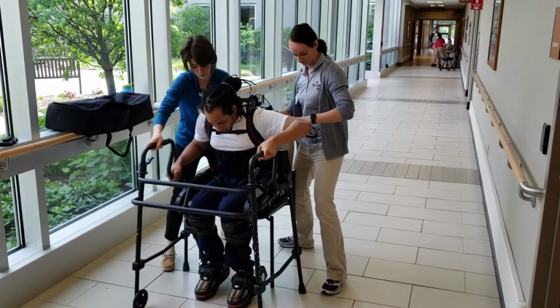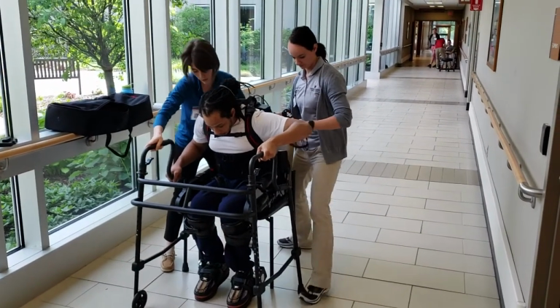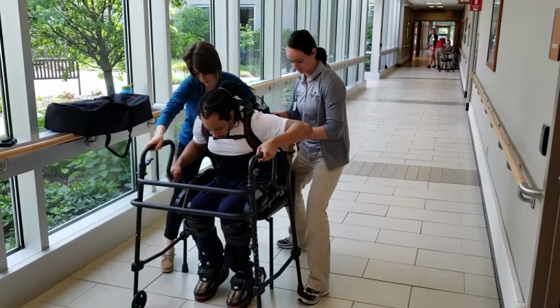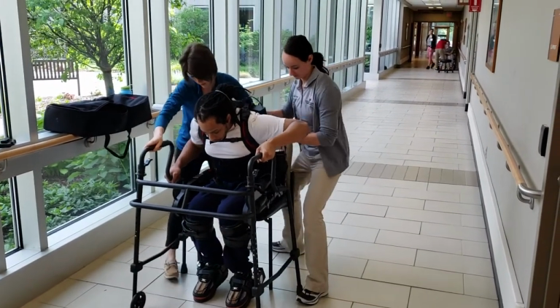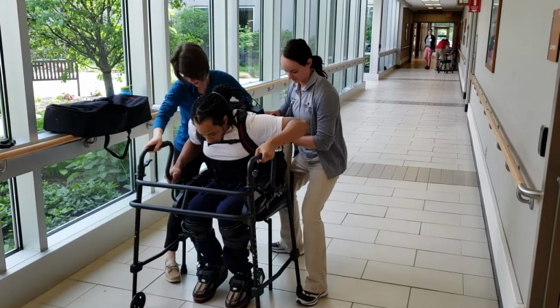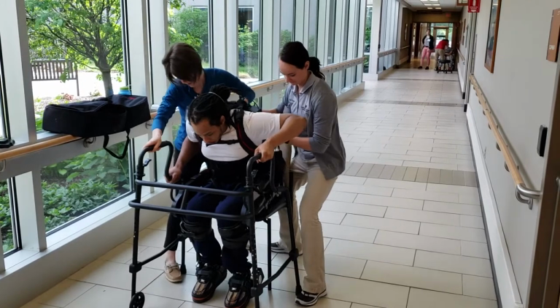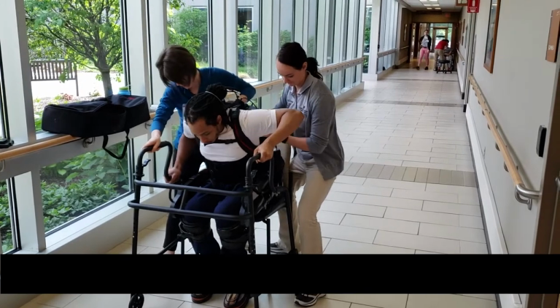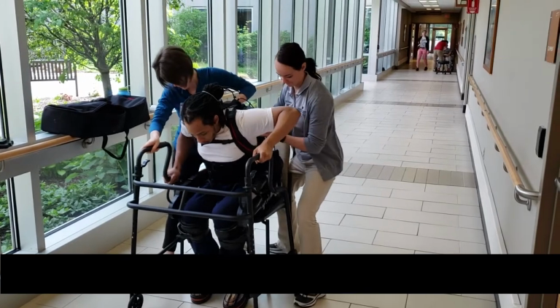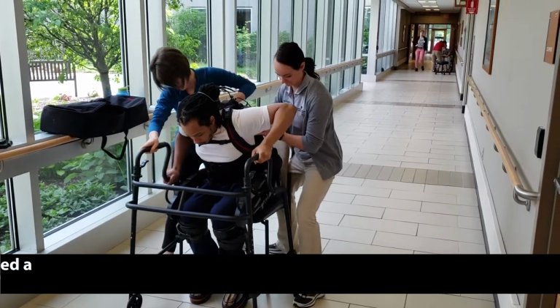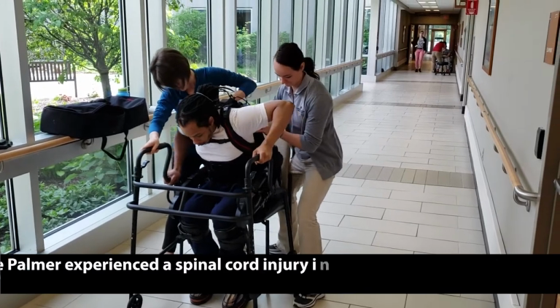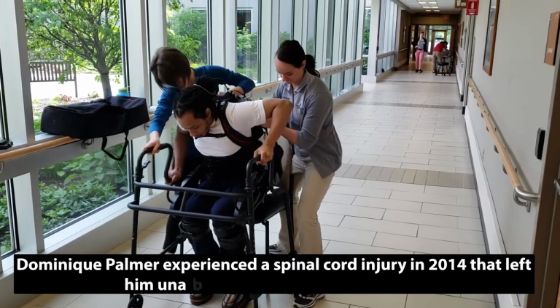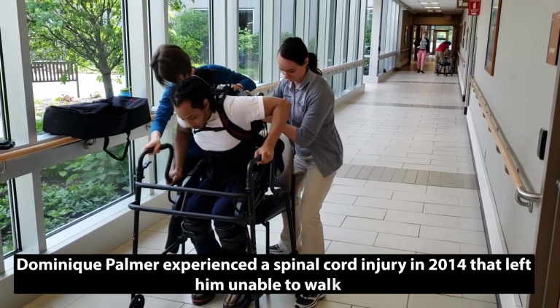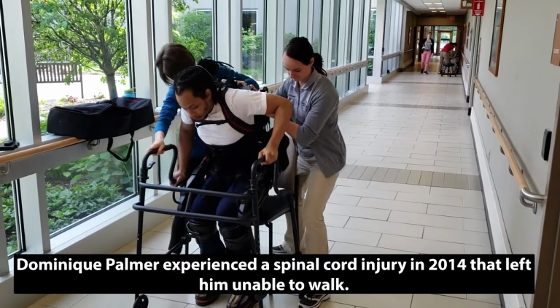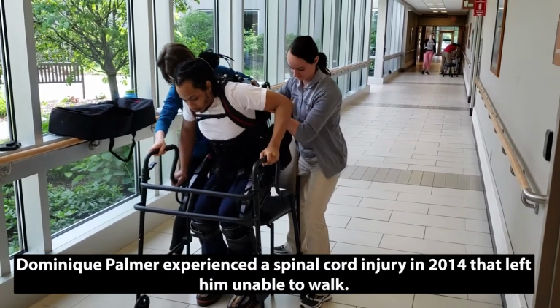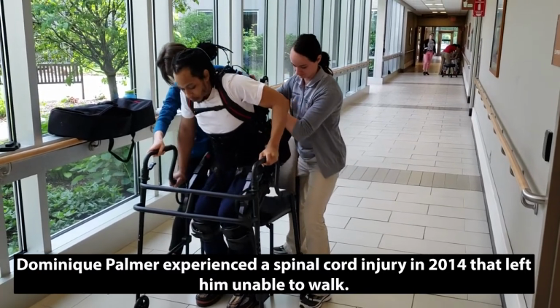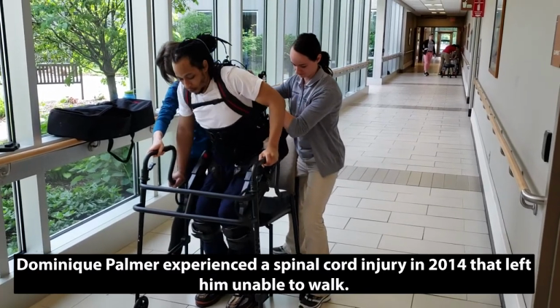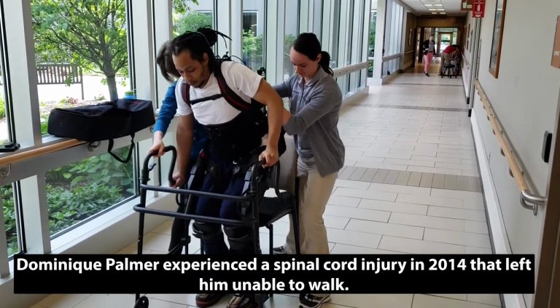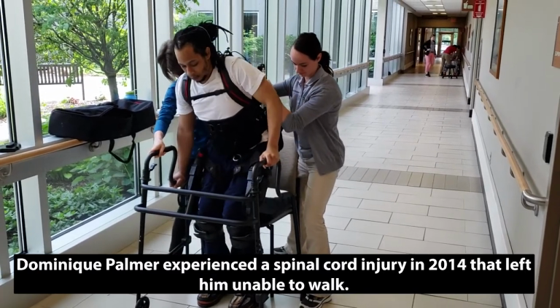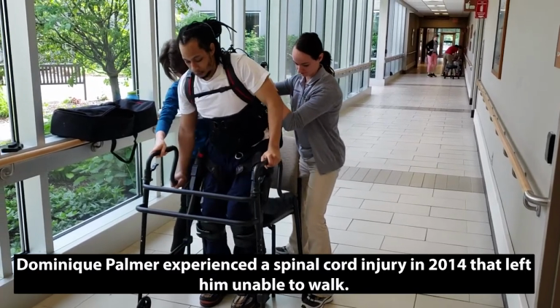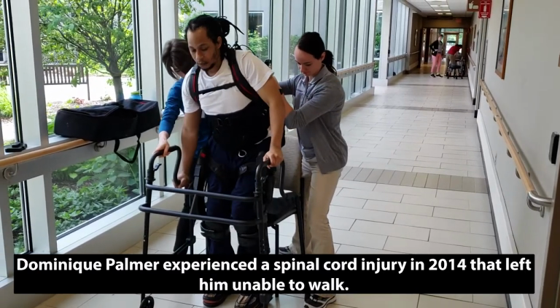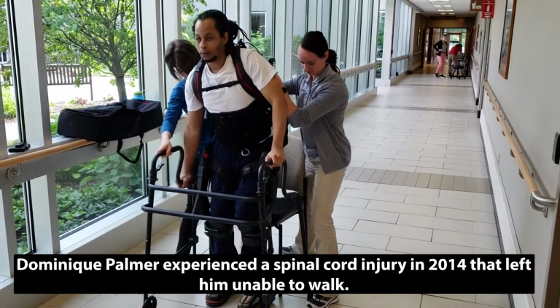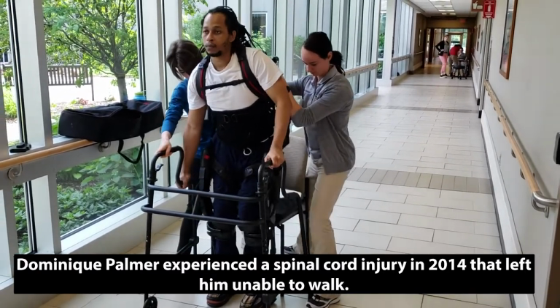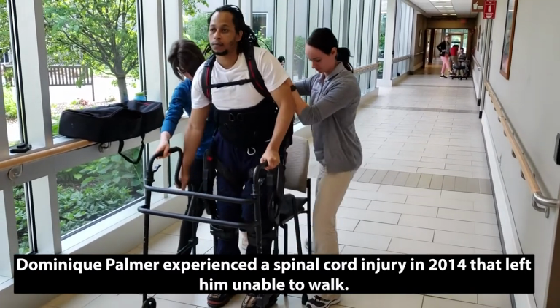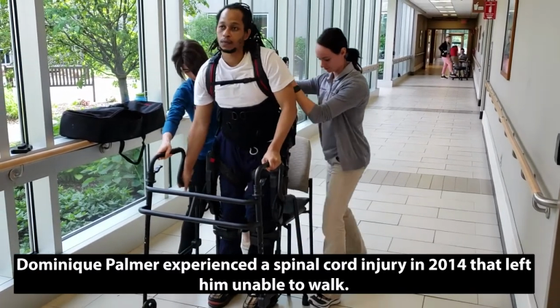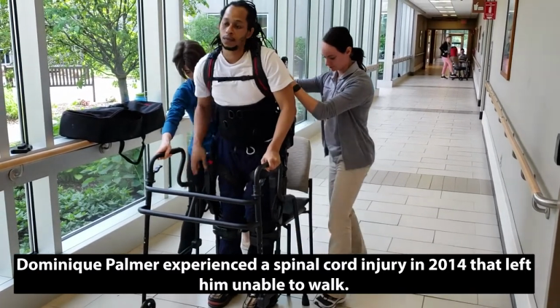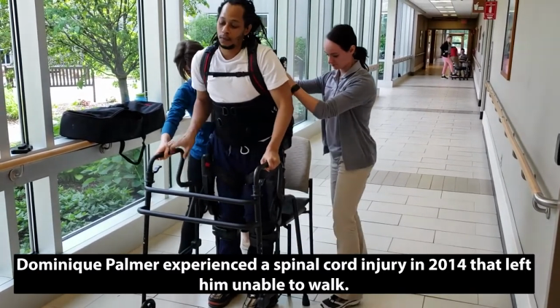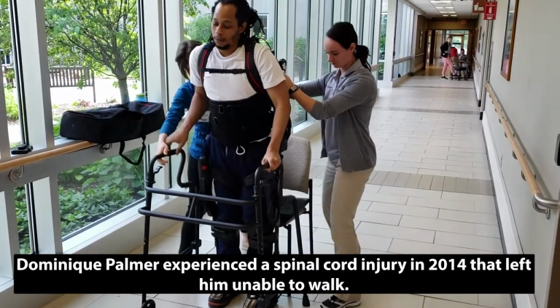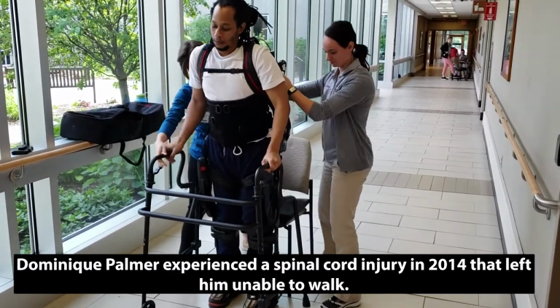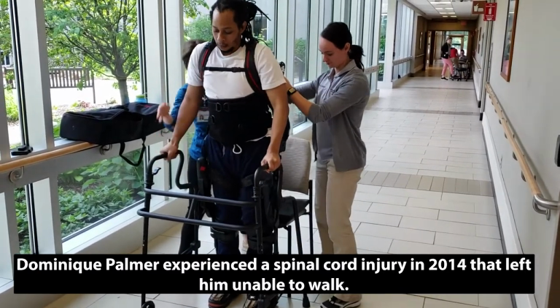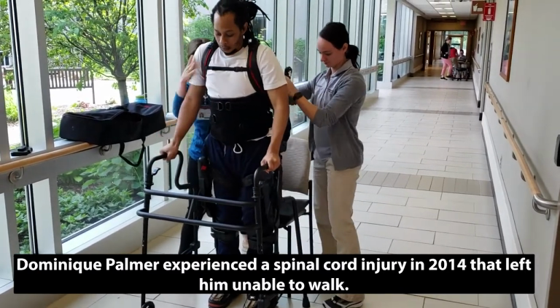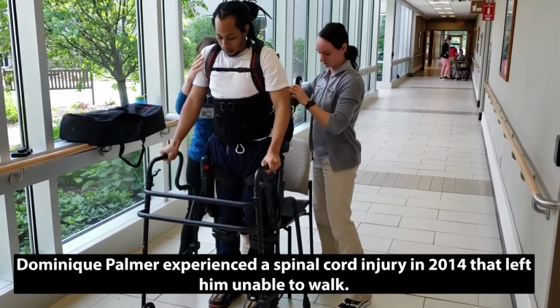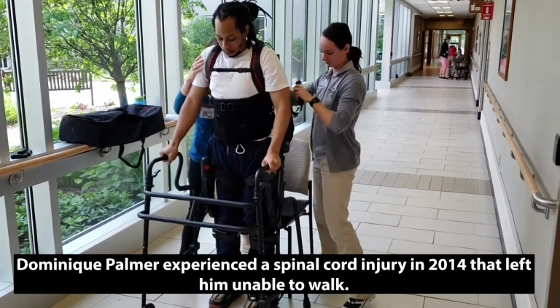2, 3, up. Push, push, push. Beautiful stand. Good job.